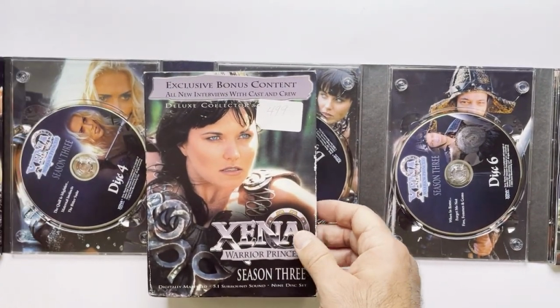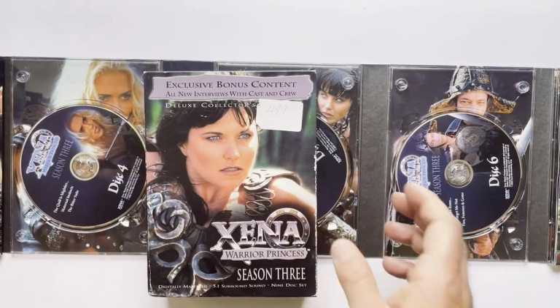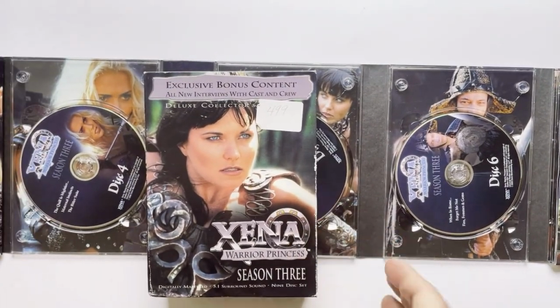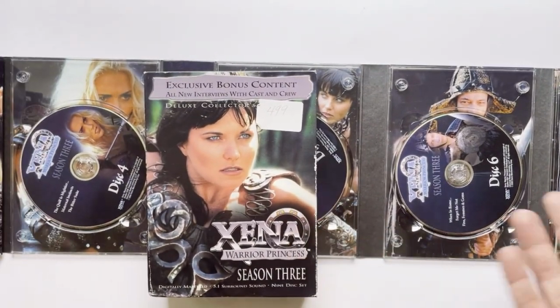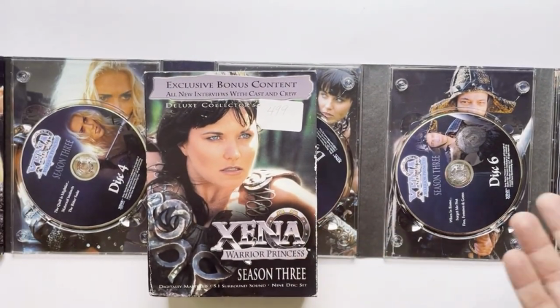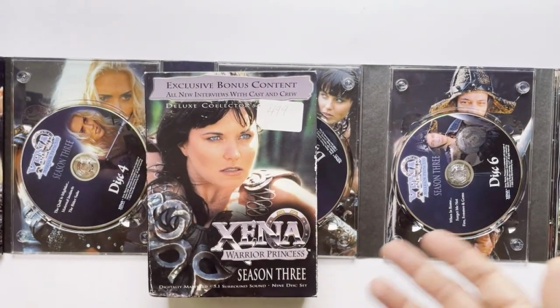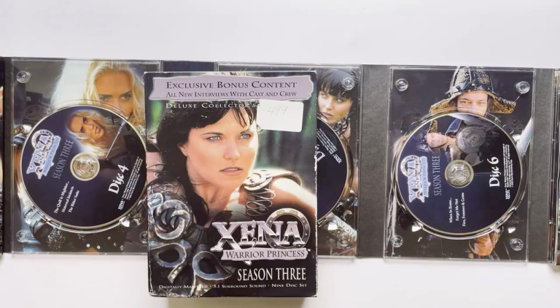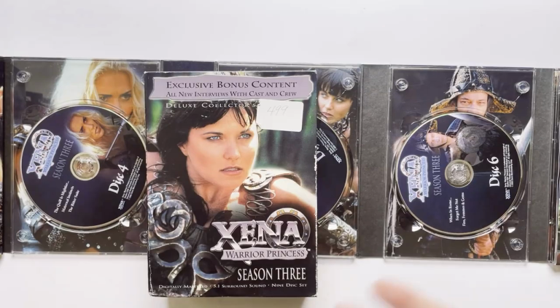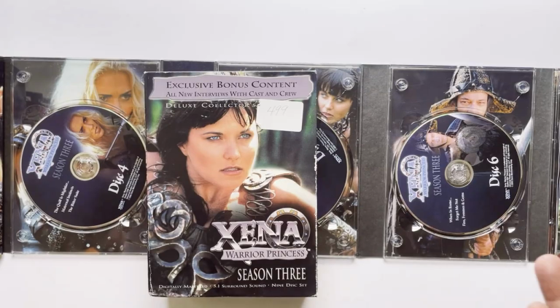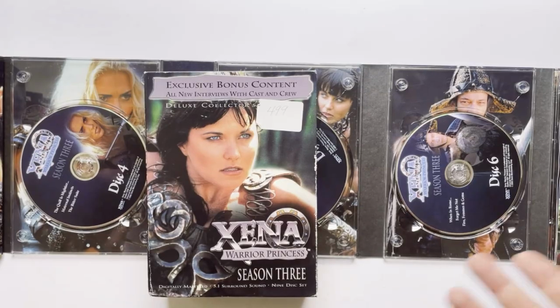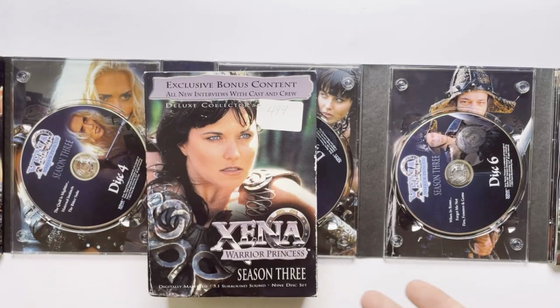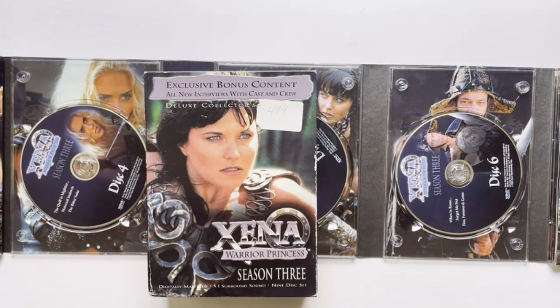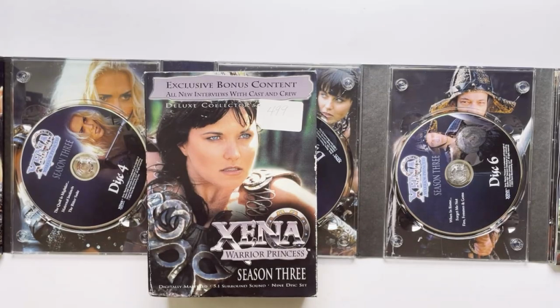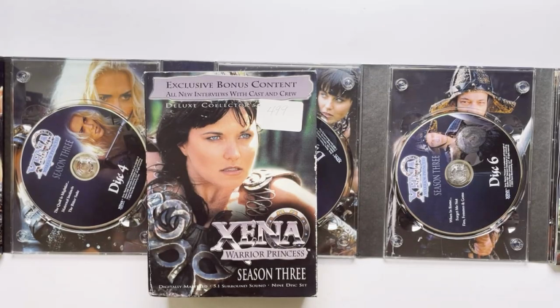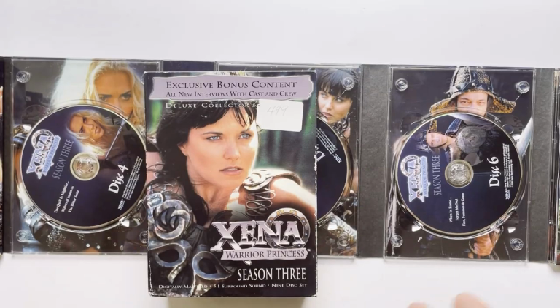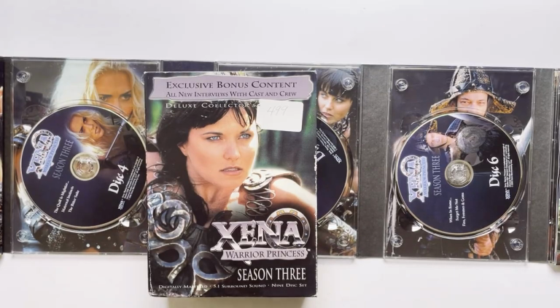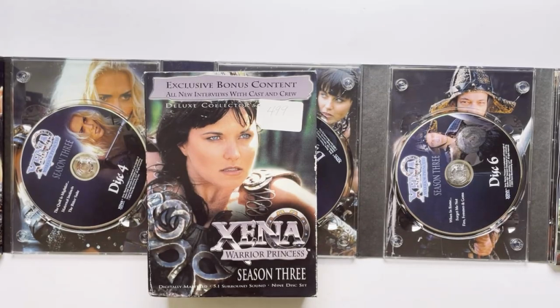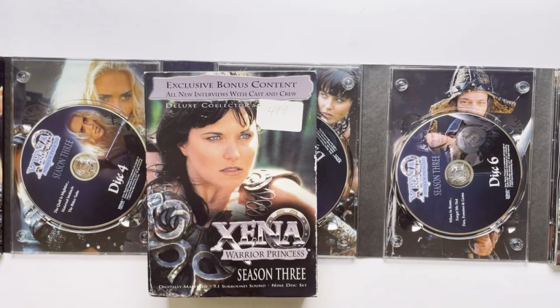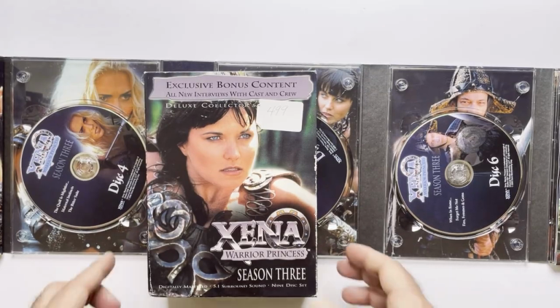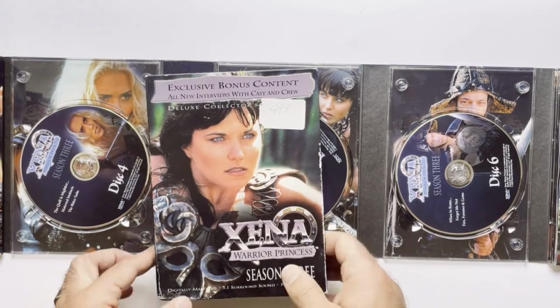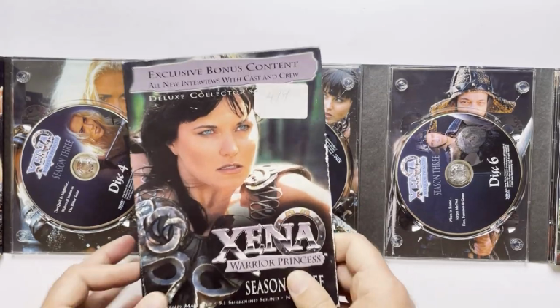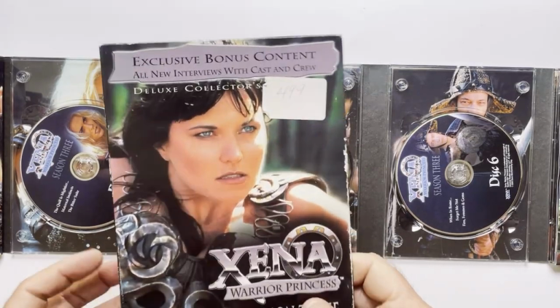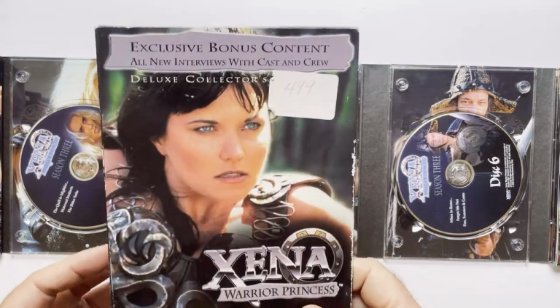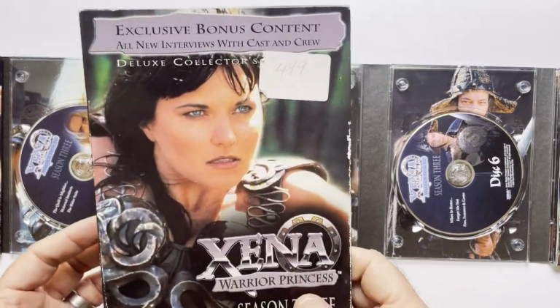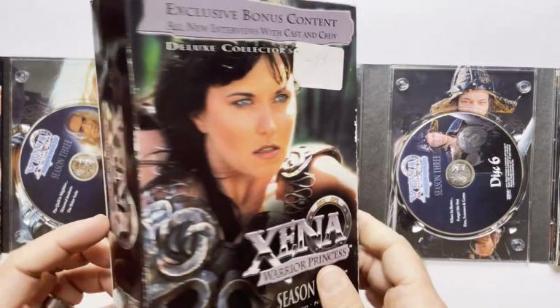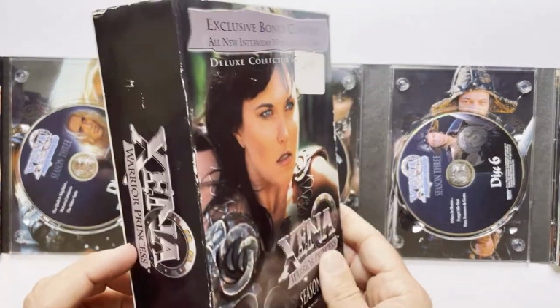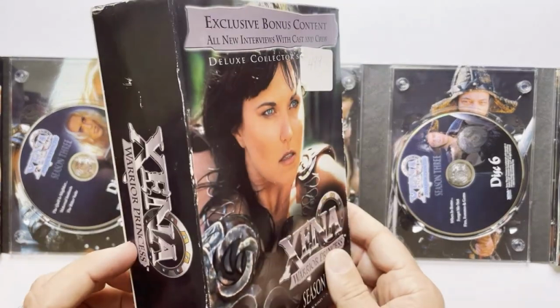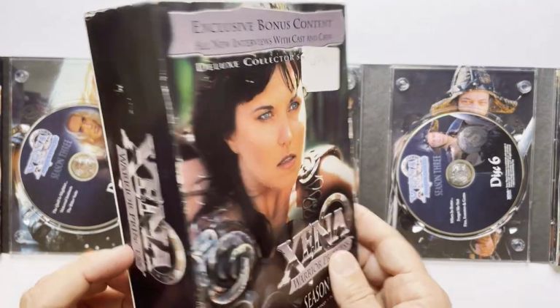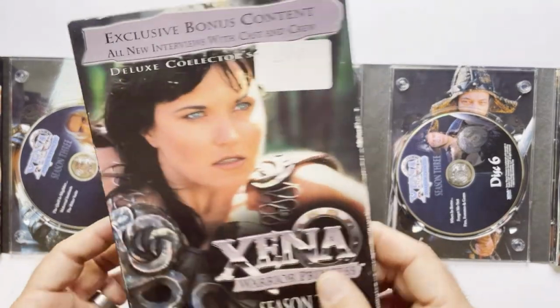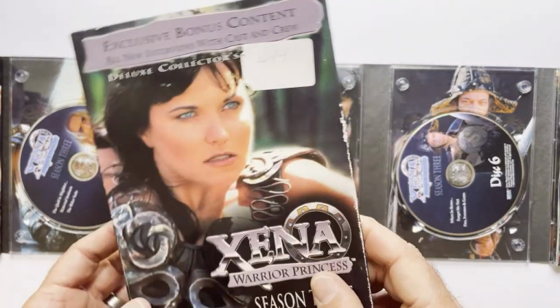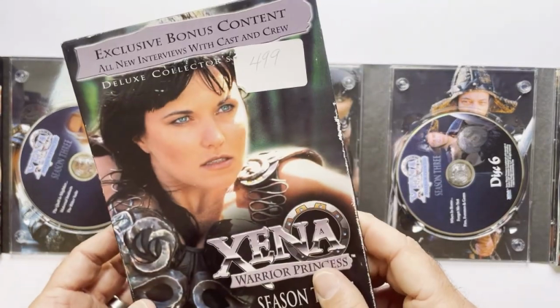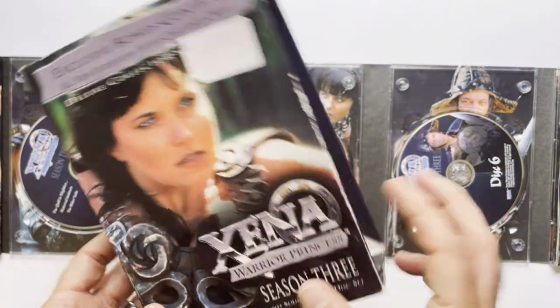Again, I think these box sets are really cool. If you see them and you're a Xena fan, I don't think you'd be disappointed.